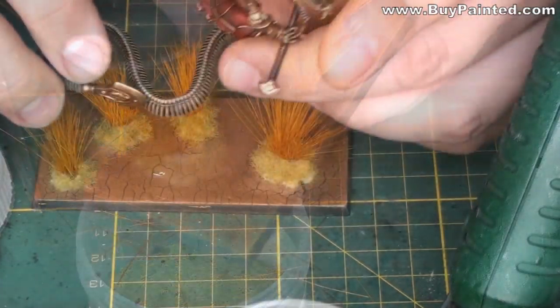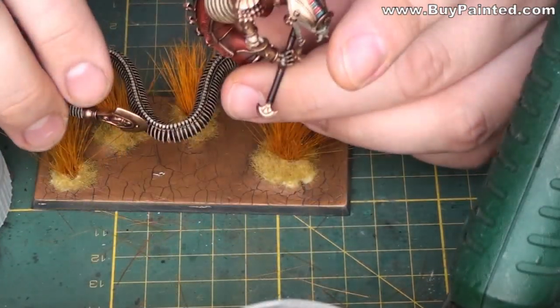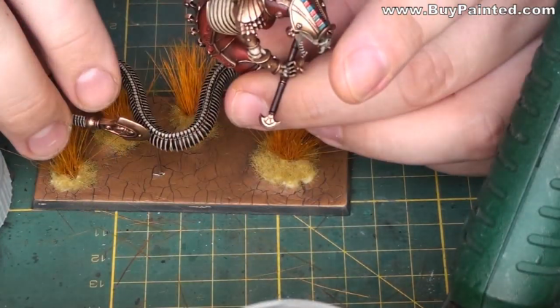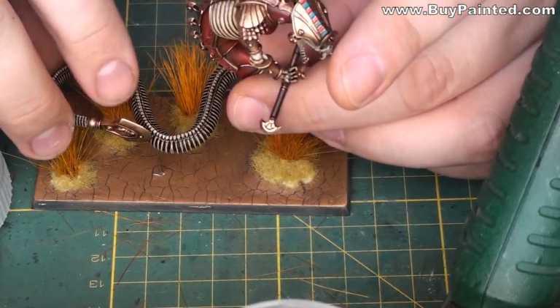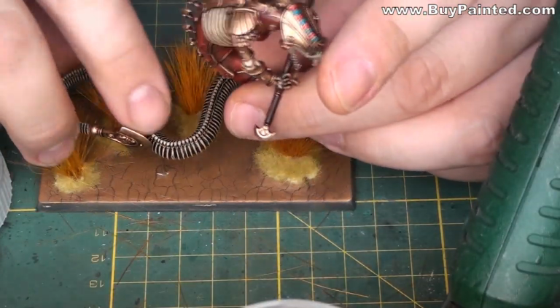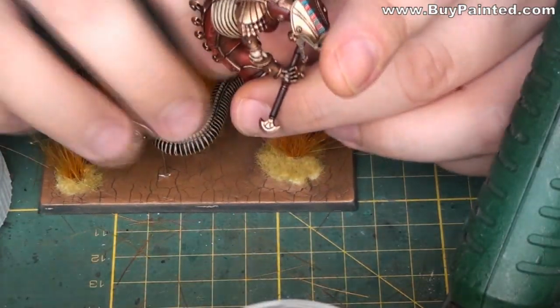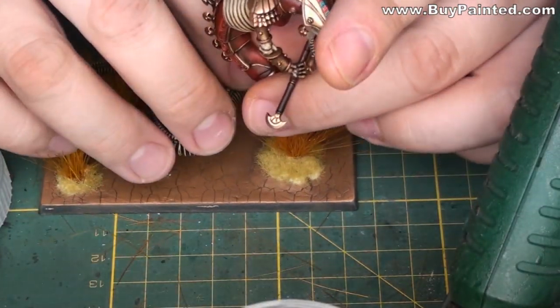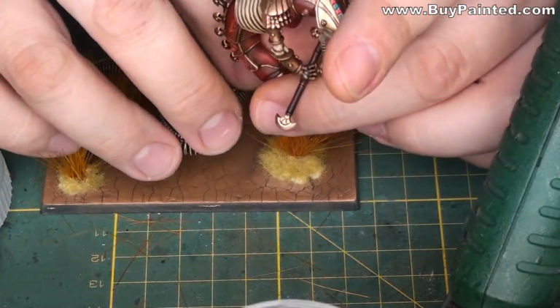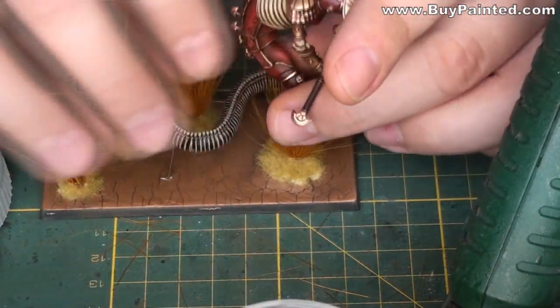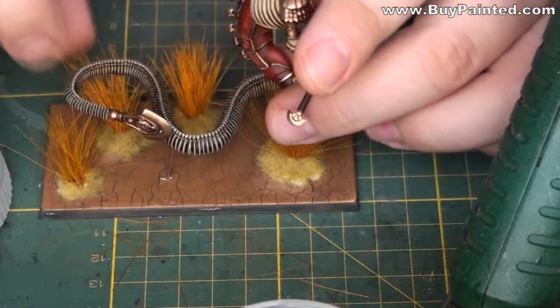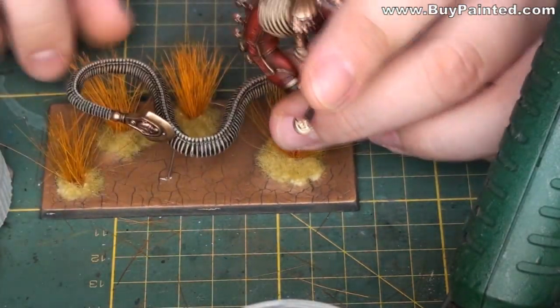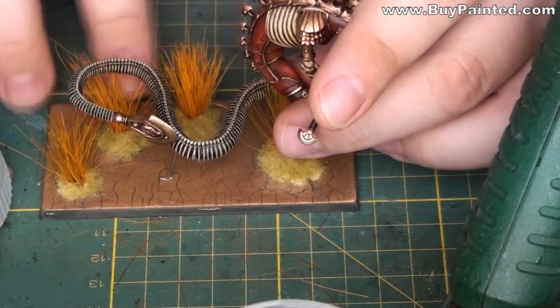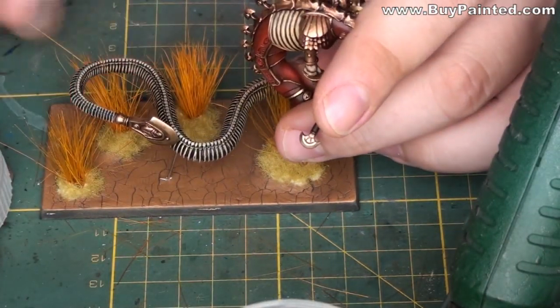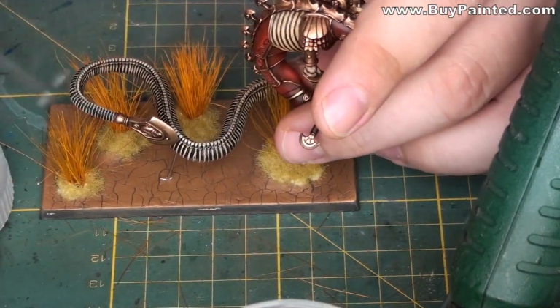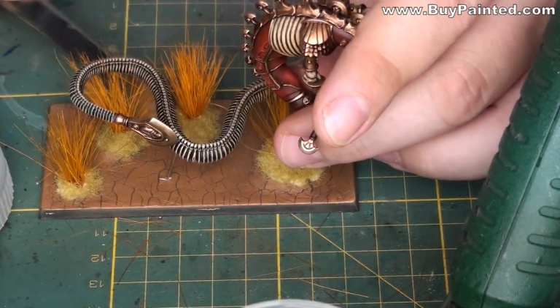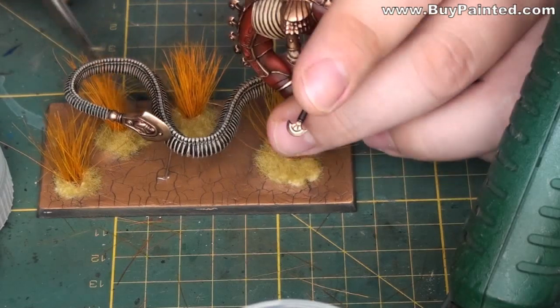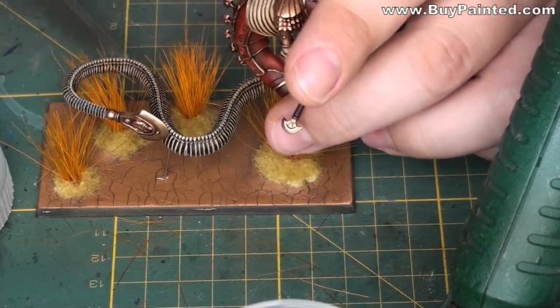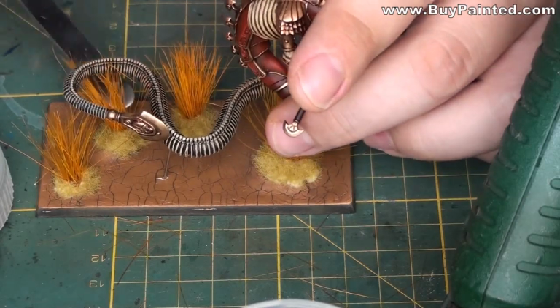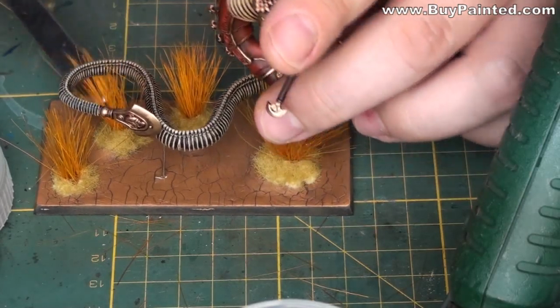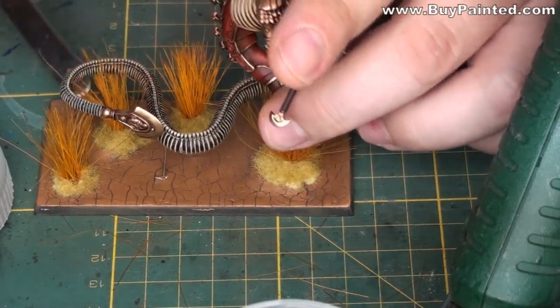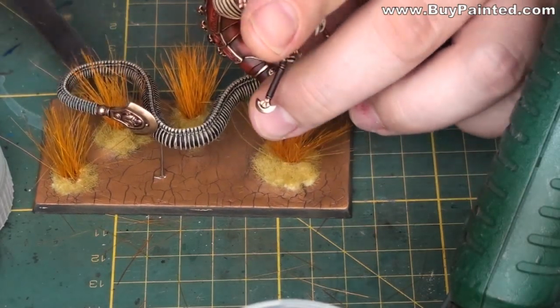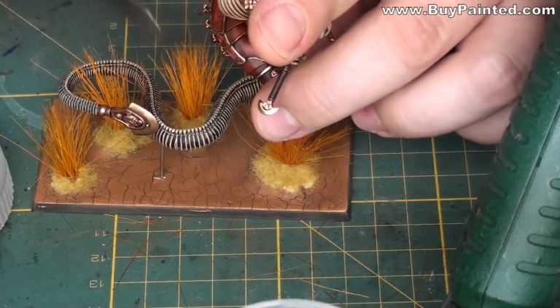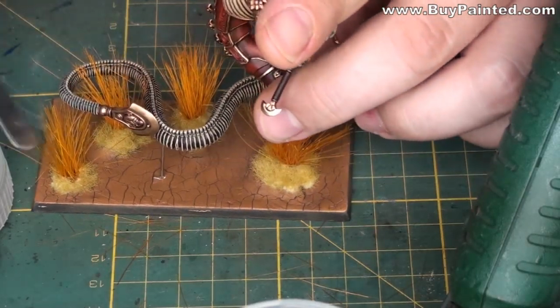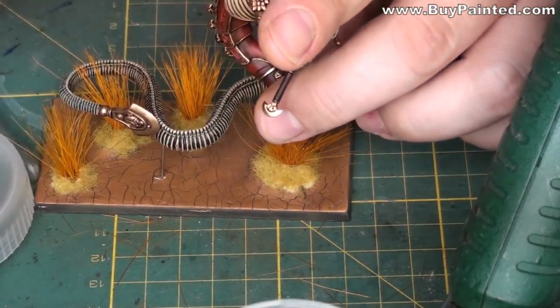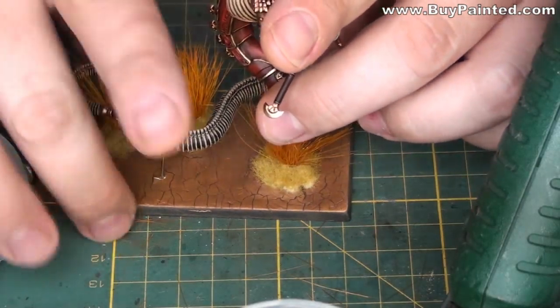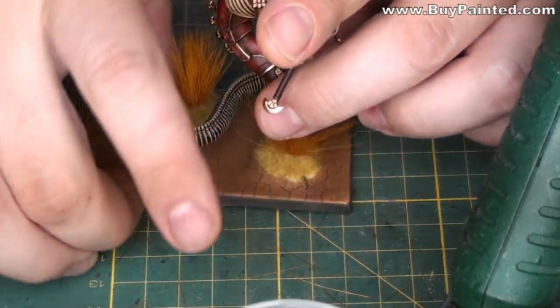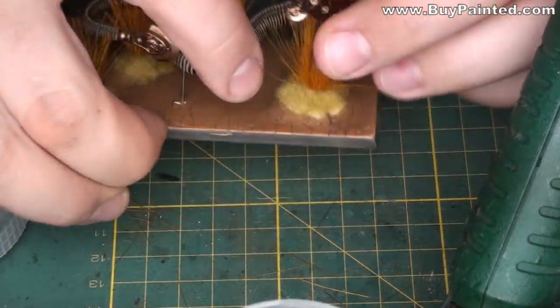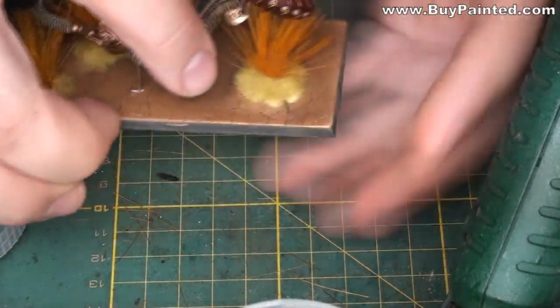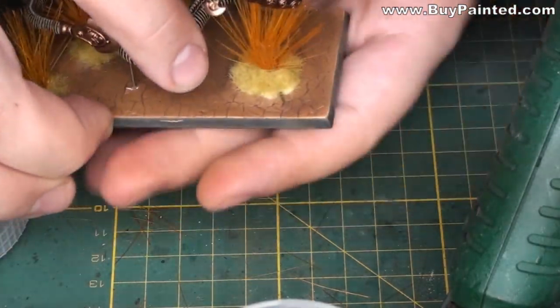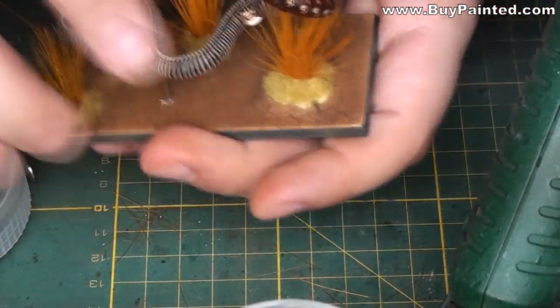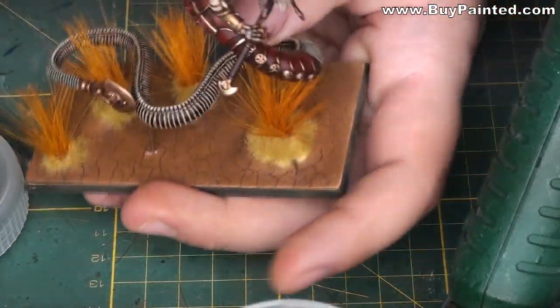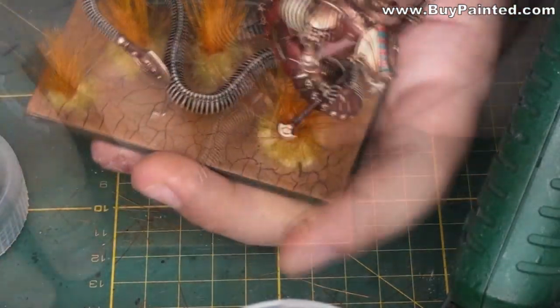The last step was mounting the models. I didn't glue them to the bases — they are mounted only with pins.